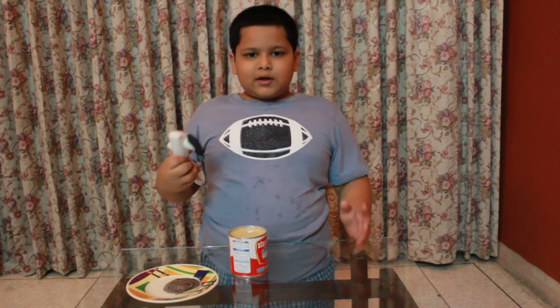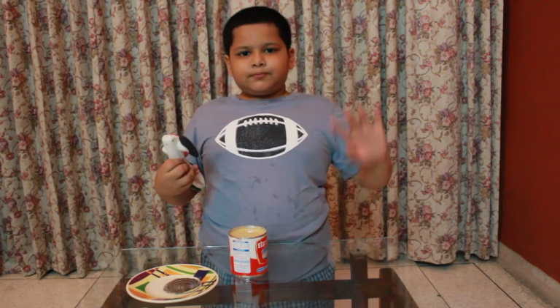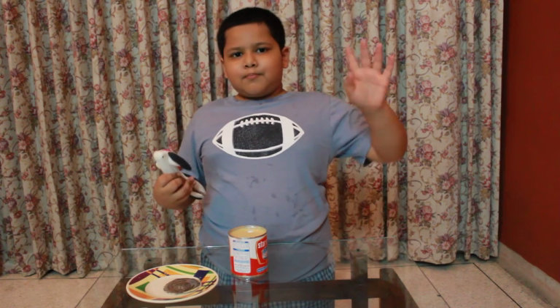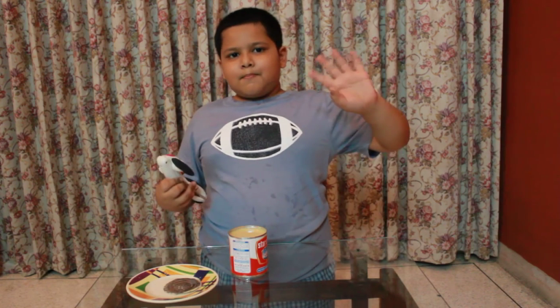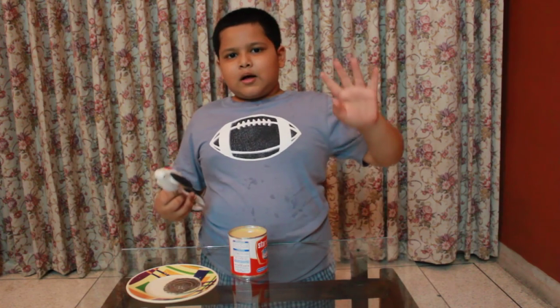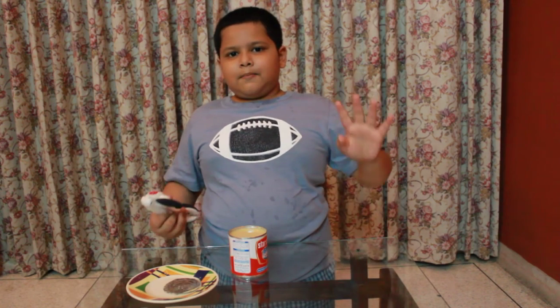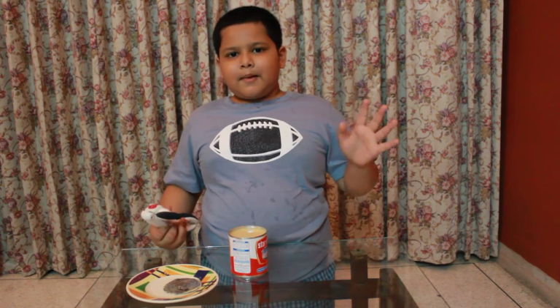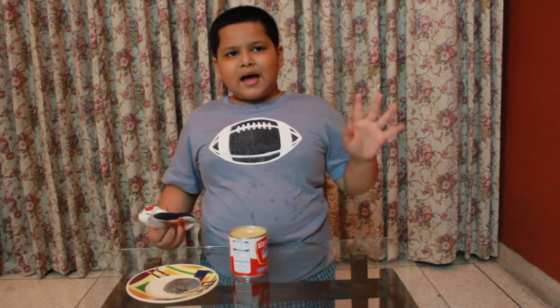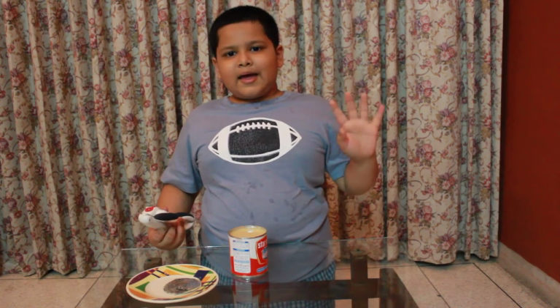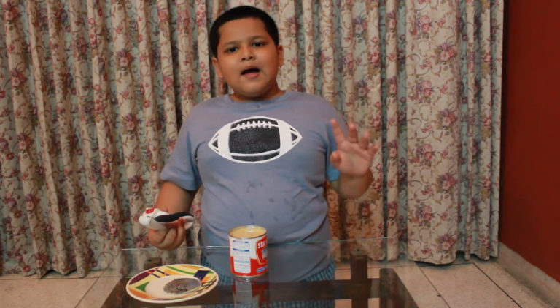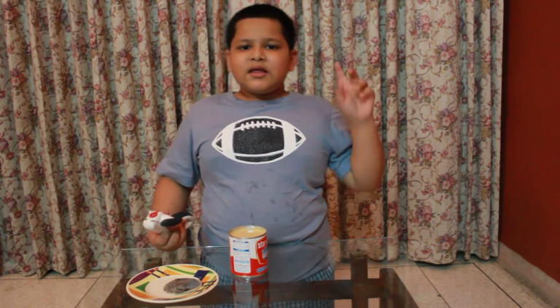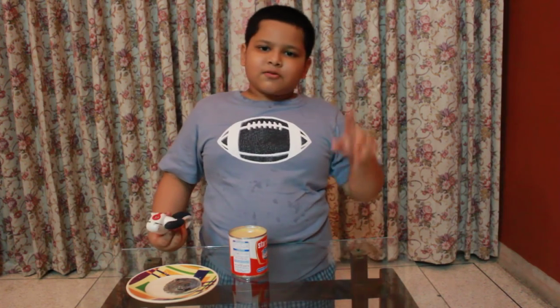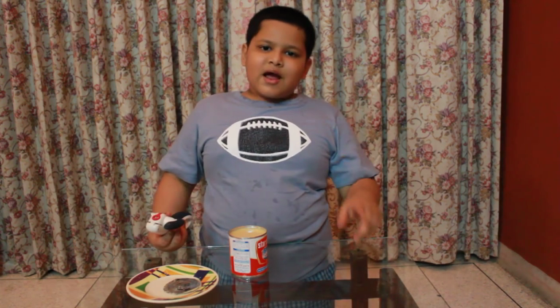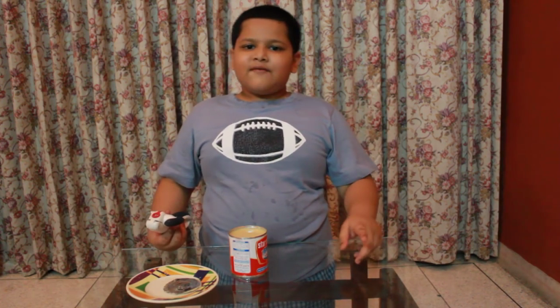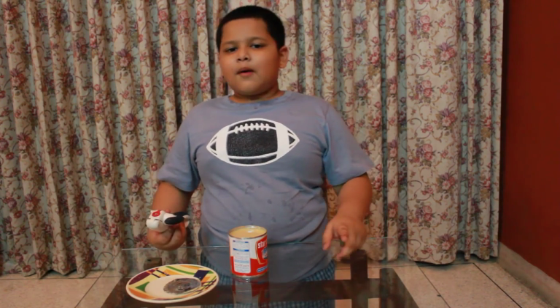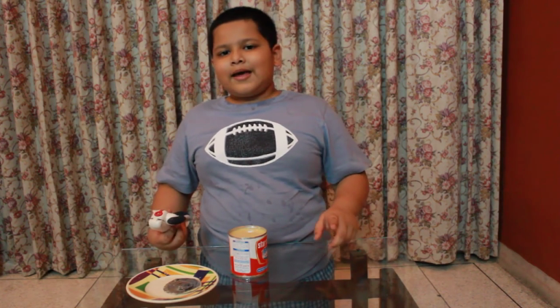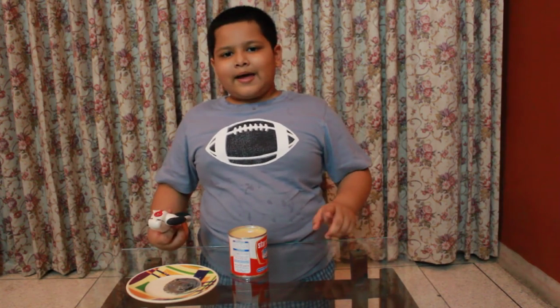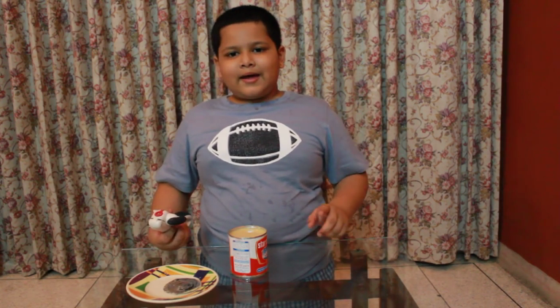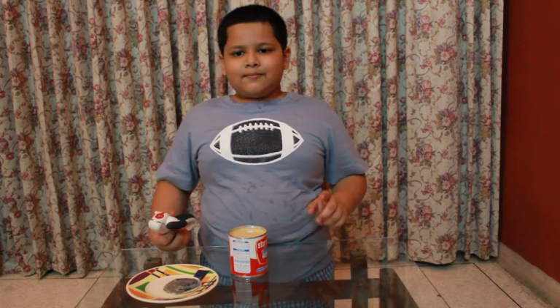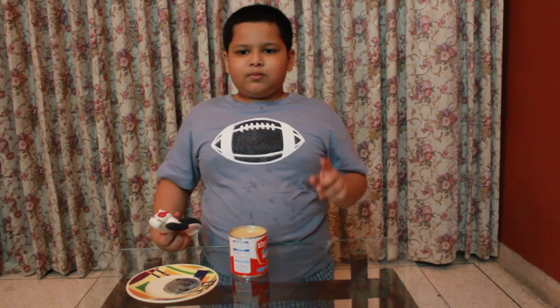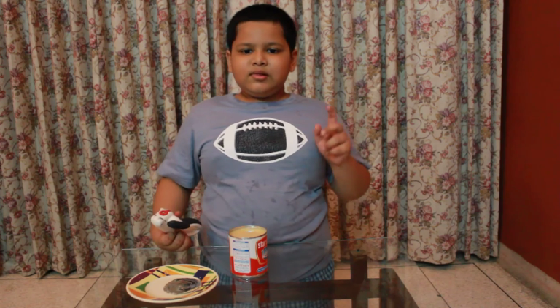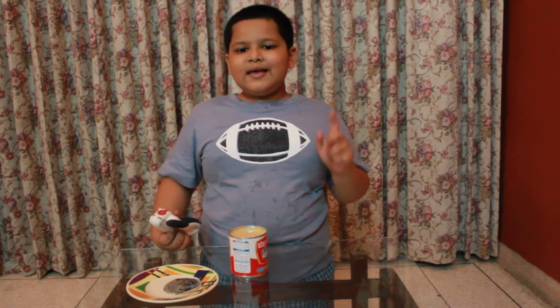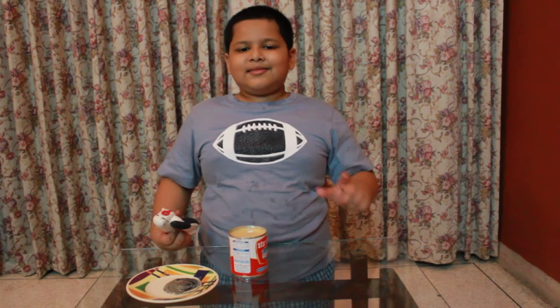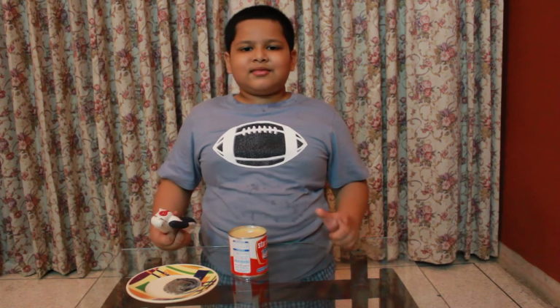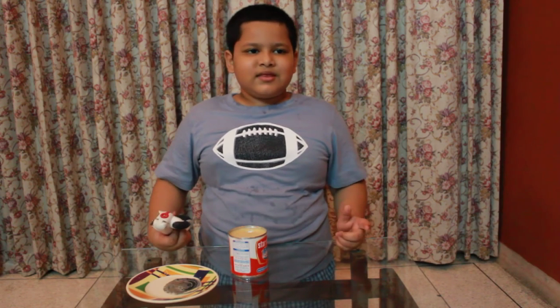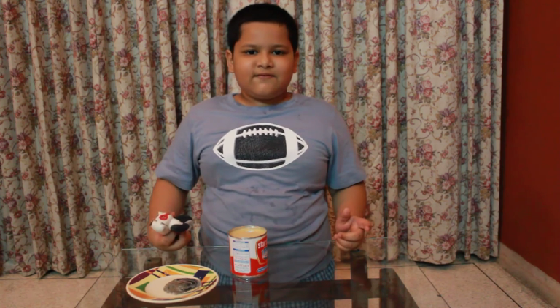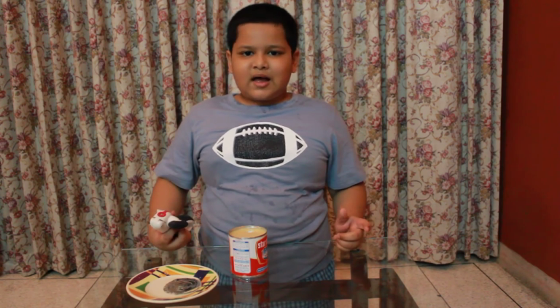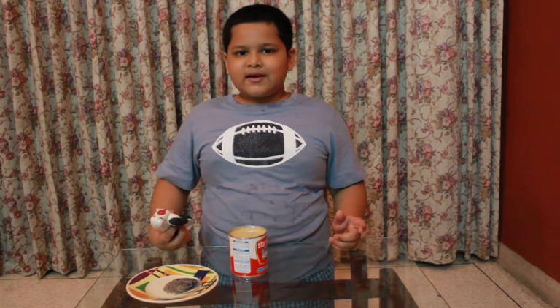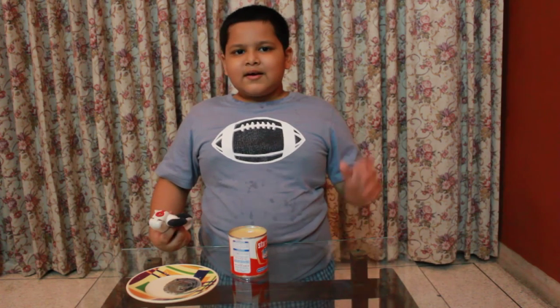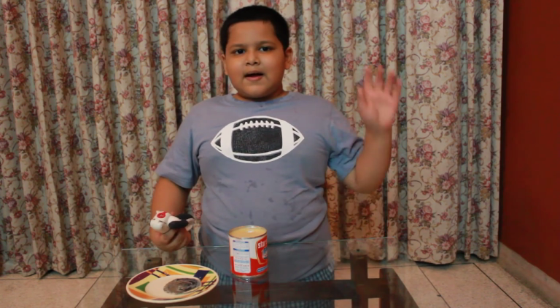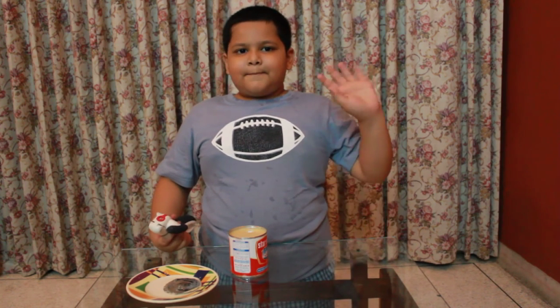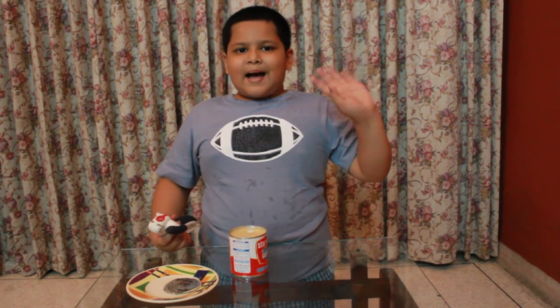Bye bye! Please subscribe, leave a comment, and please leave a like. Bye!